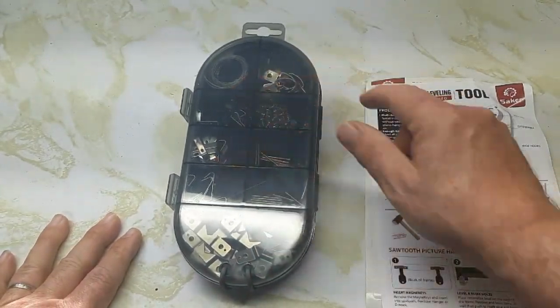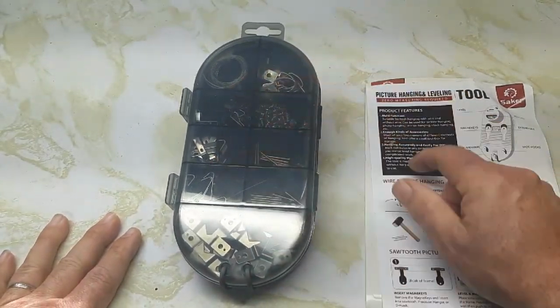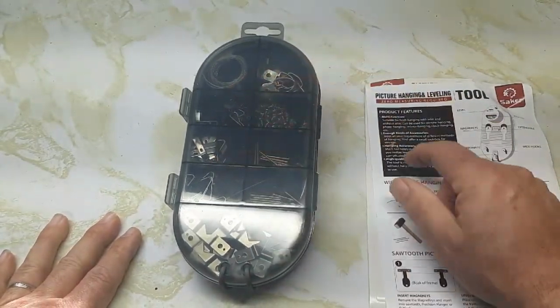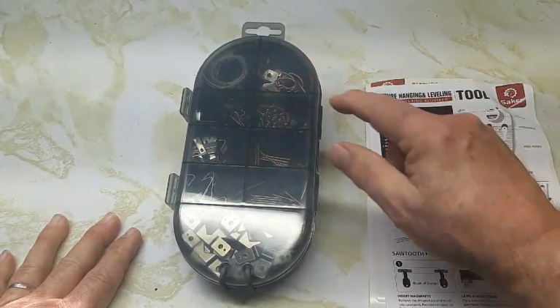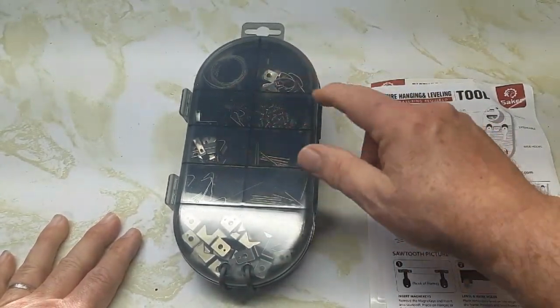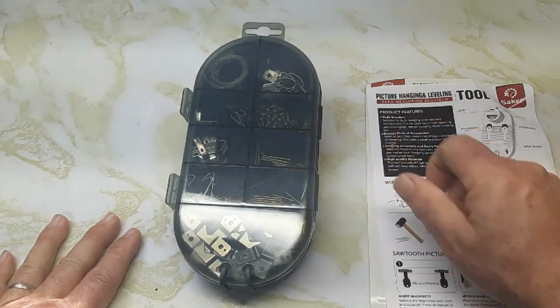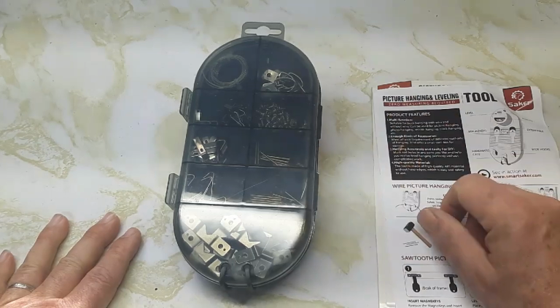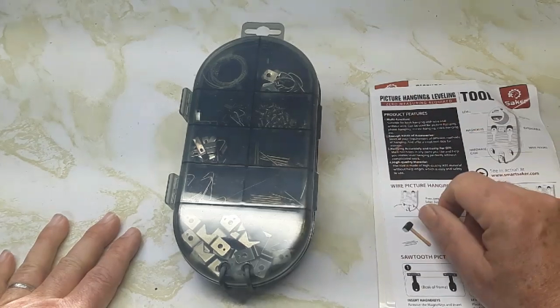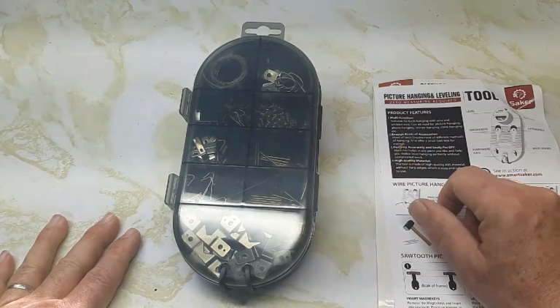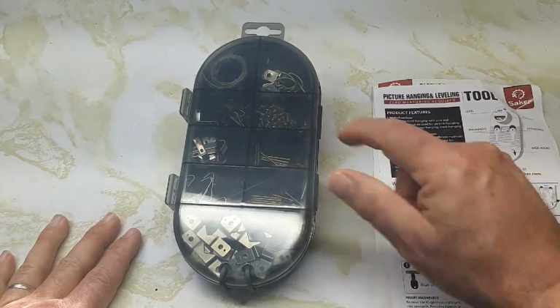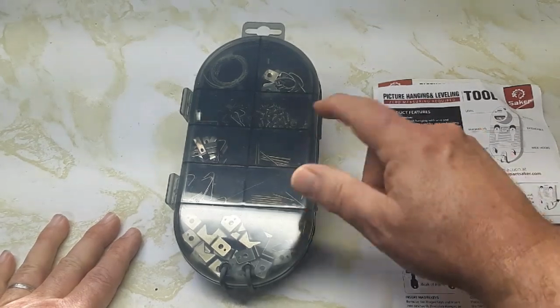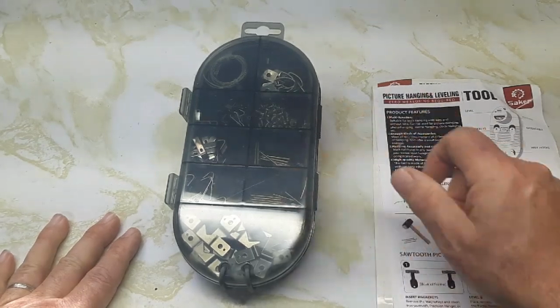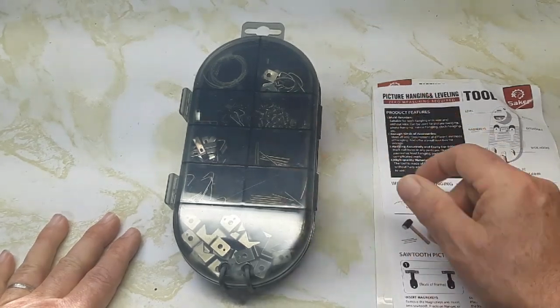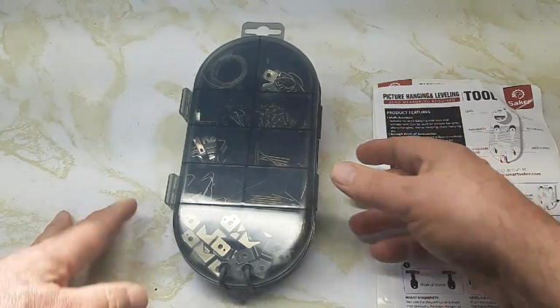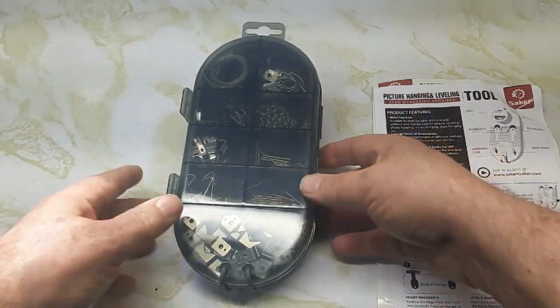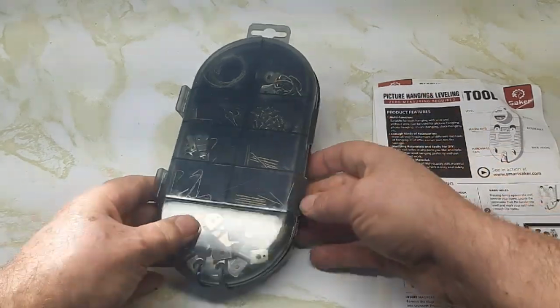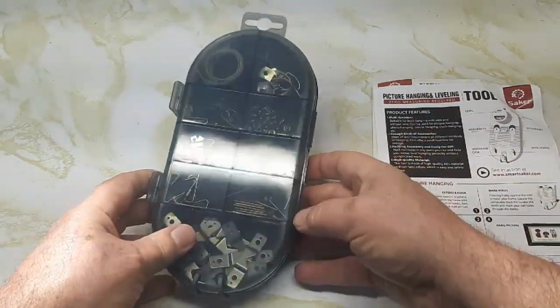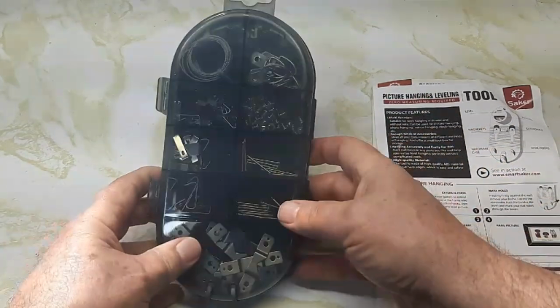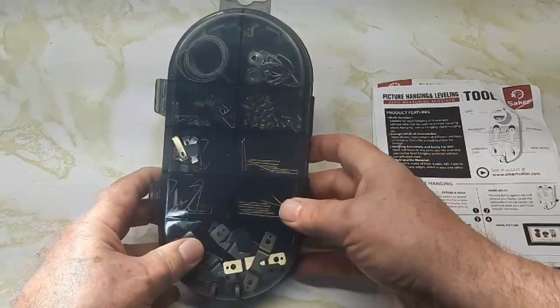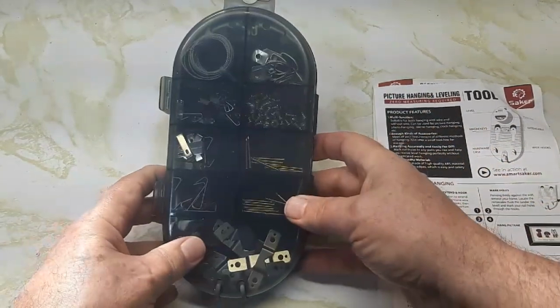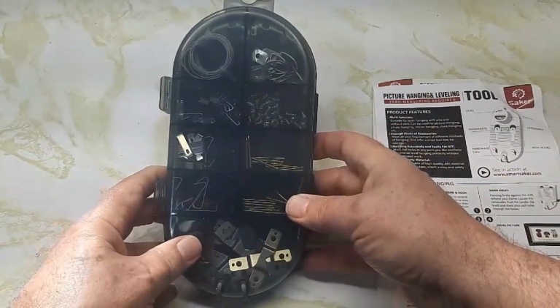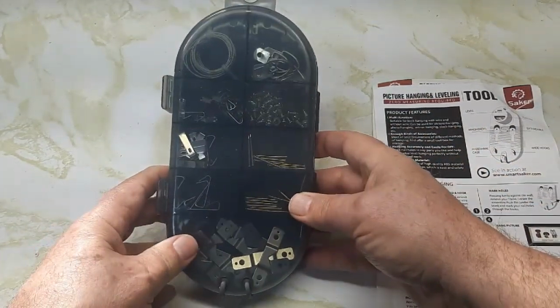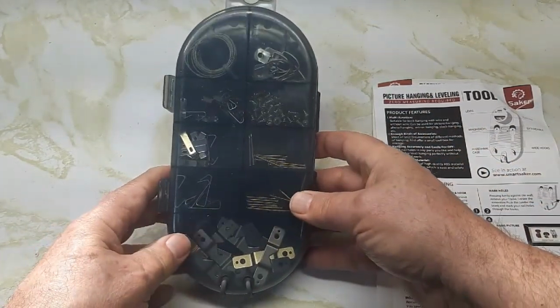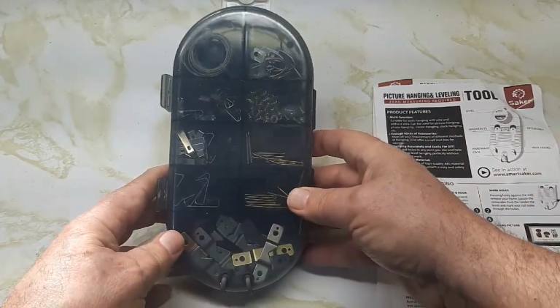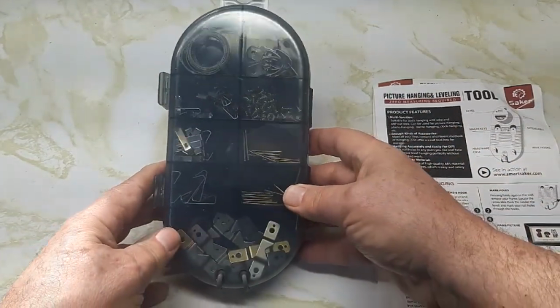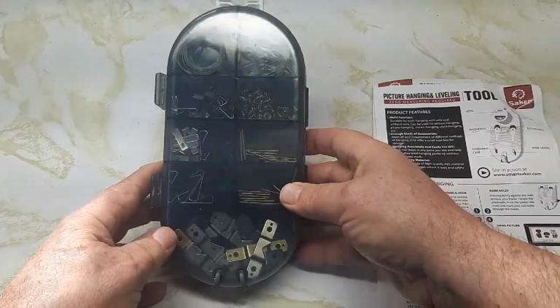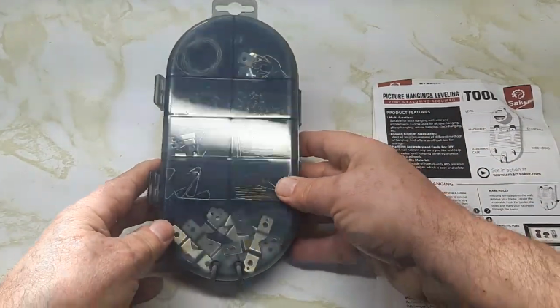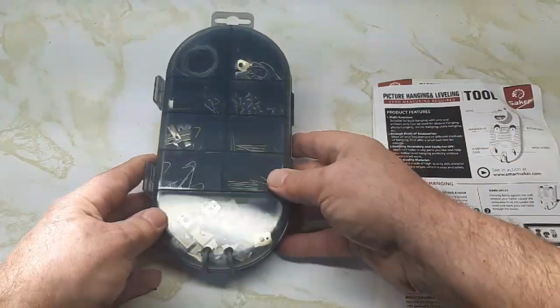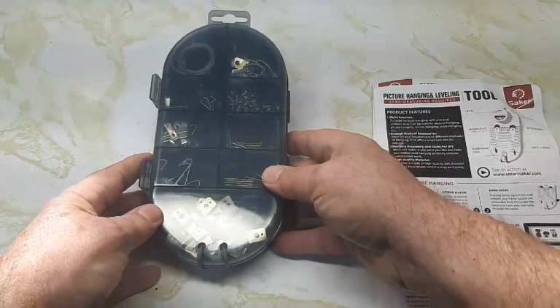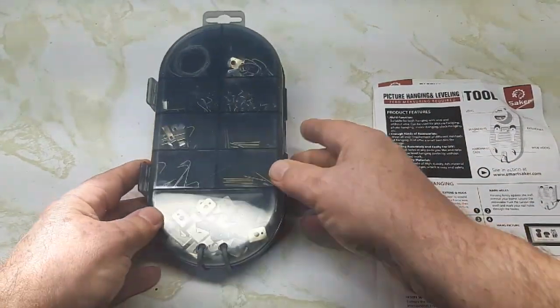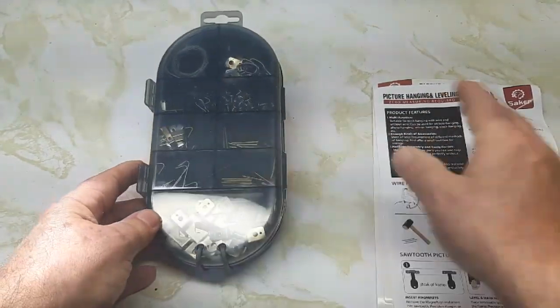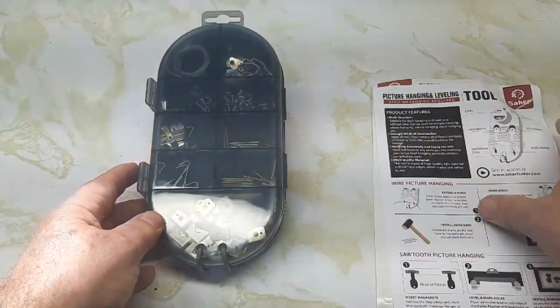There's wires, there's clips, there's screws, there's hangers — all kinds of stuff.